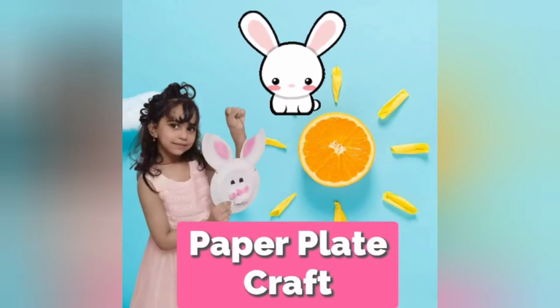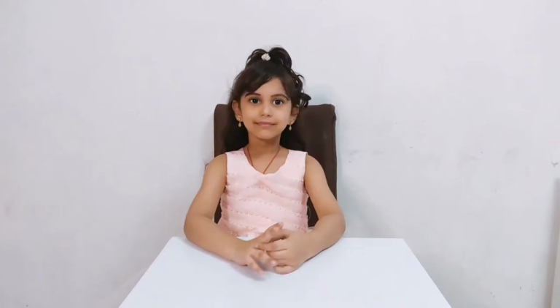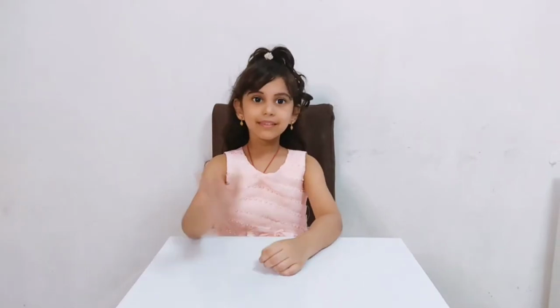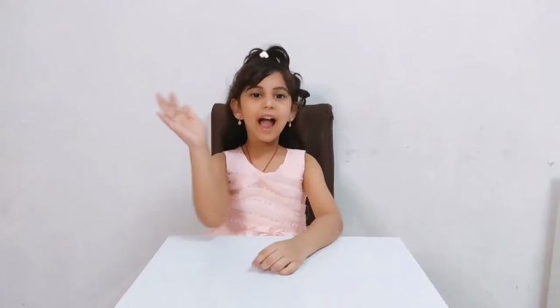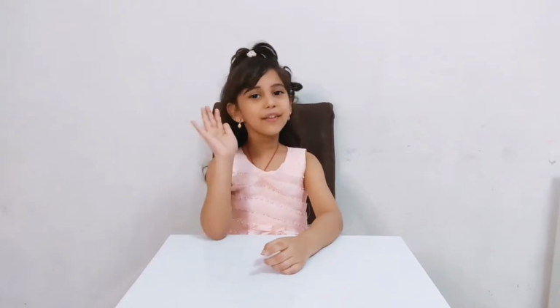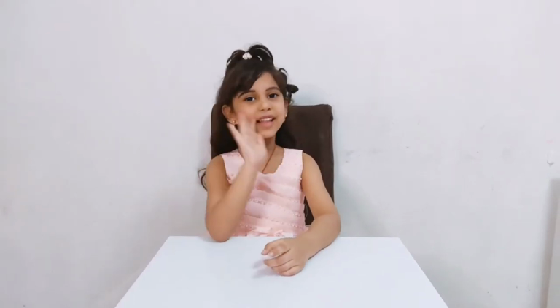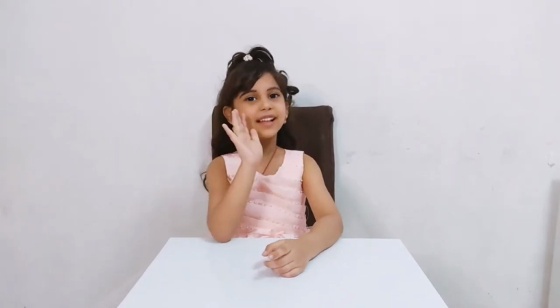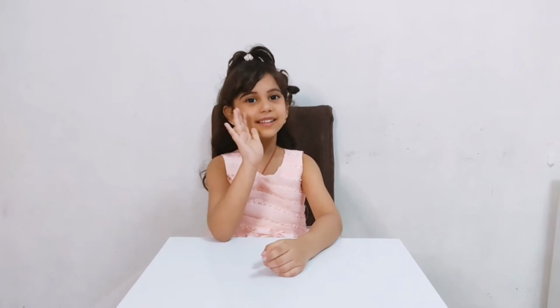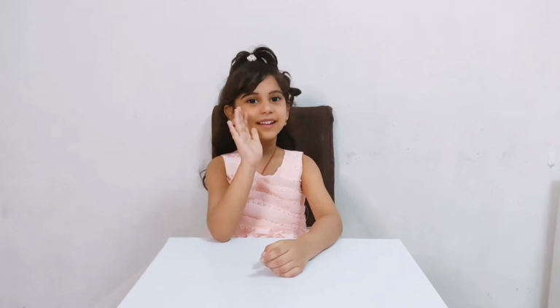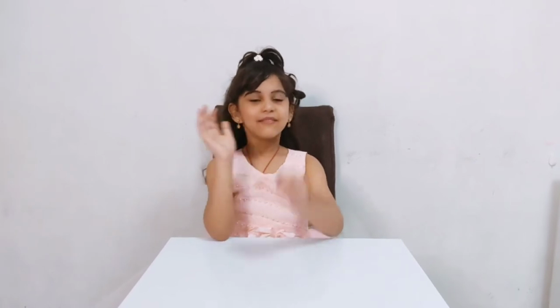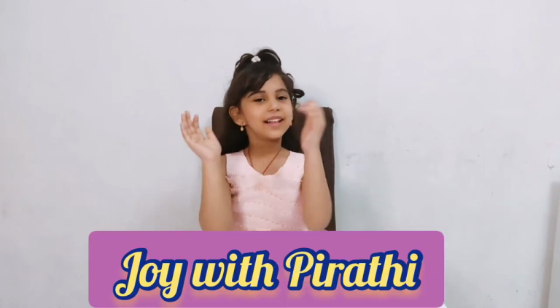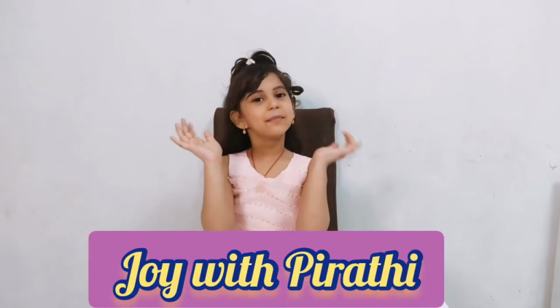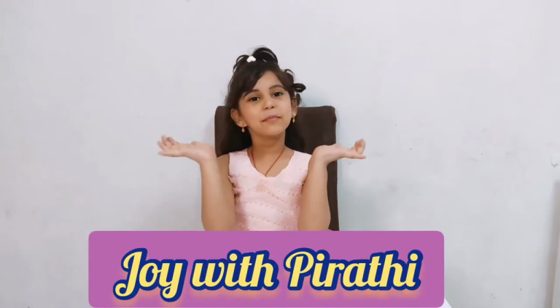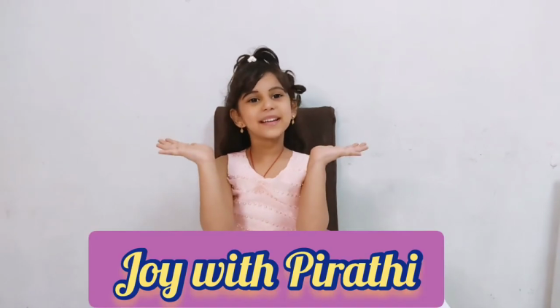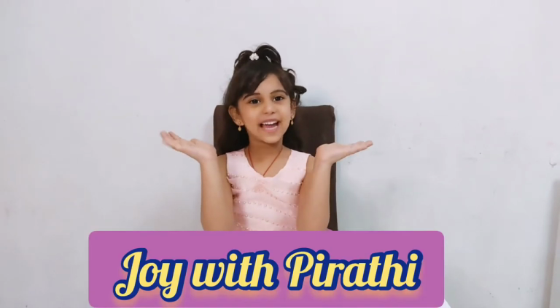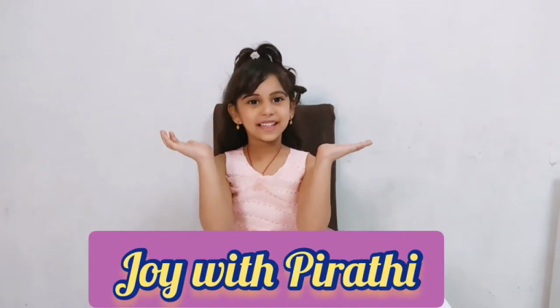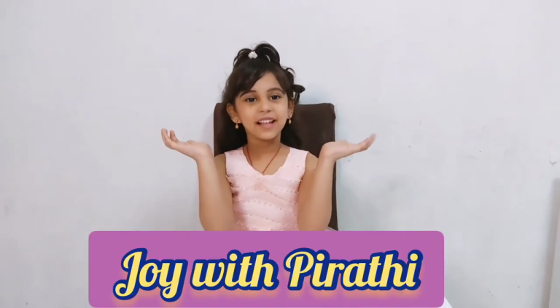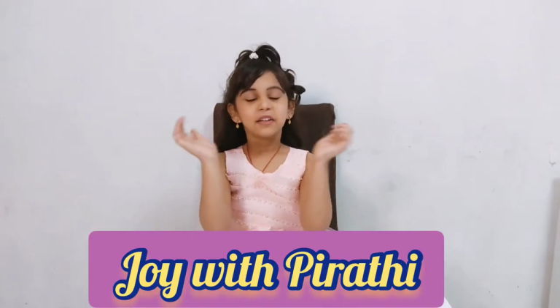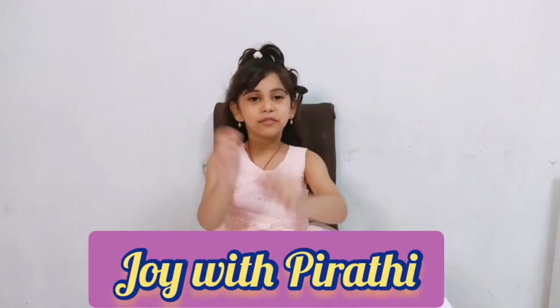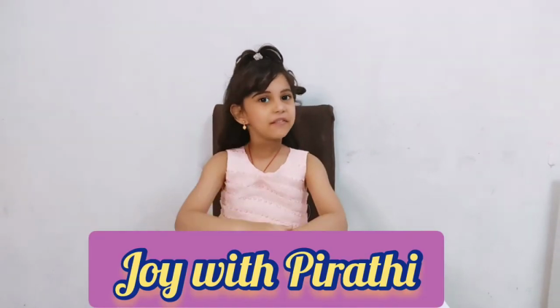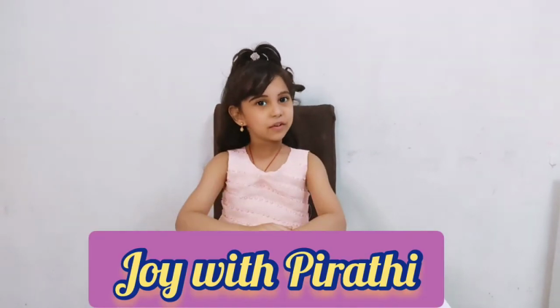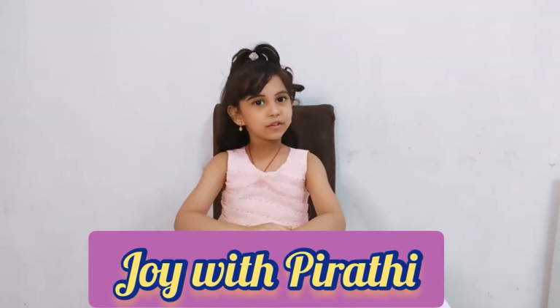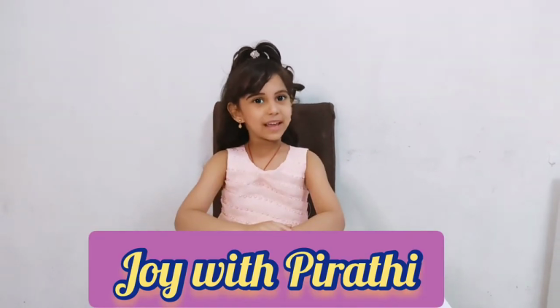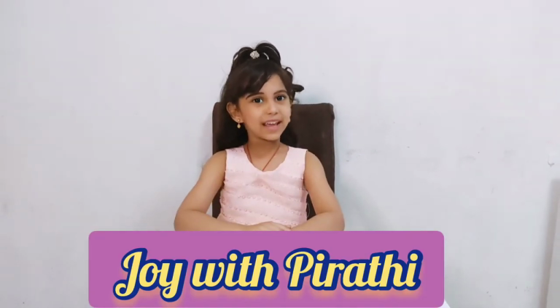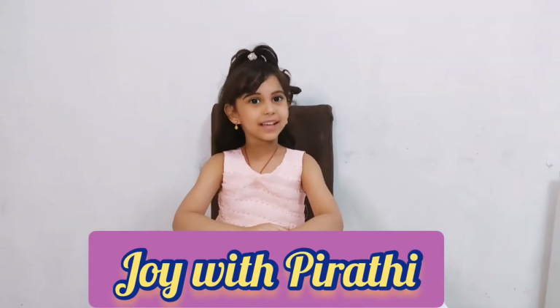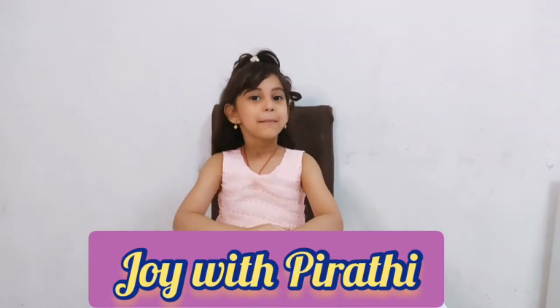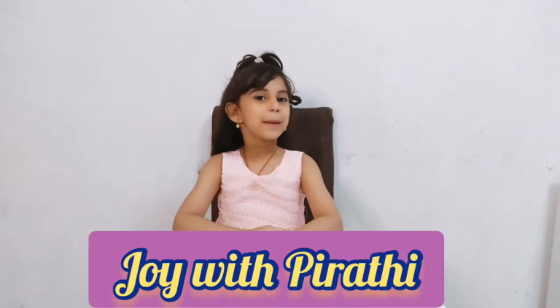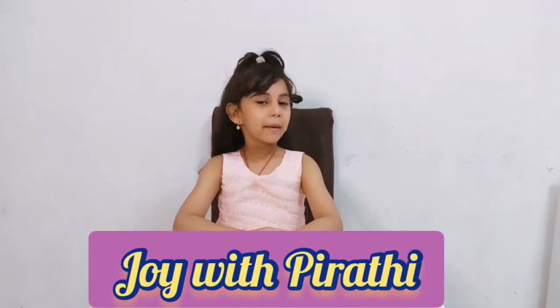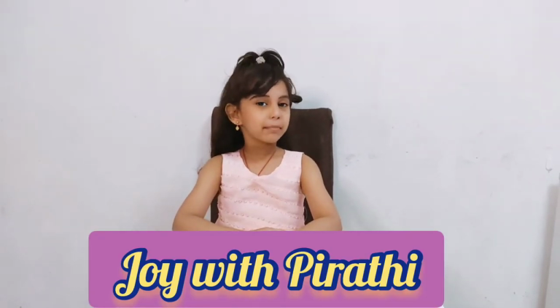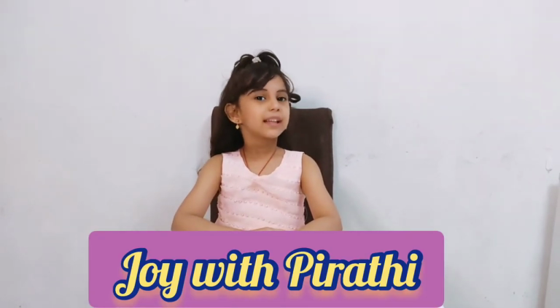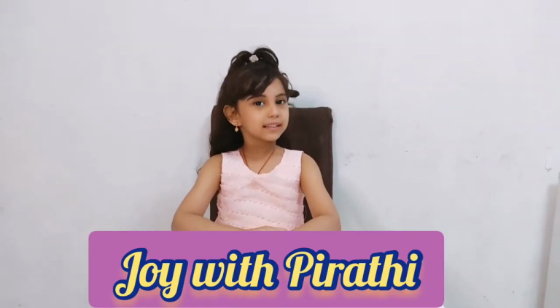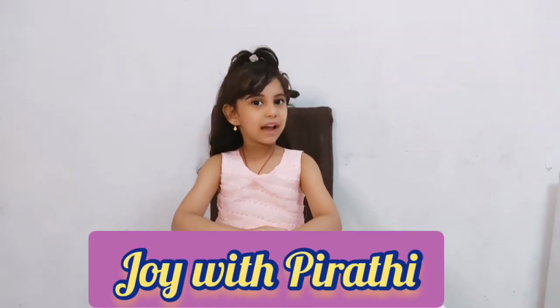Hi friends, welcome to my channel. Today we are going to make paper plate crafts.